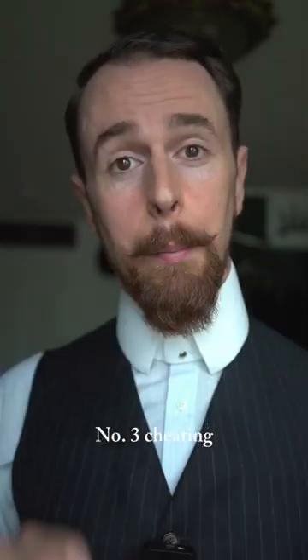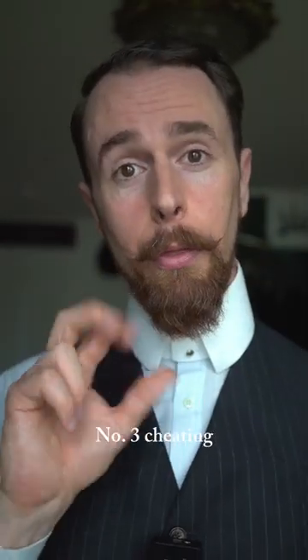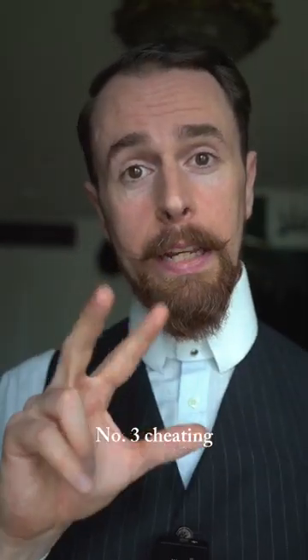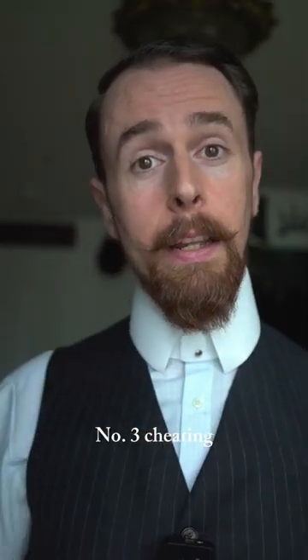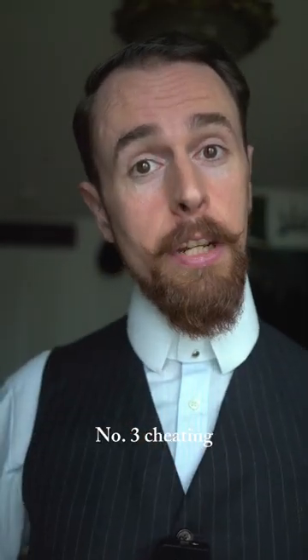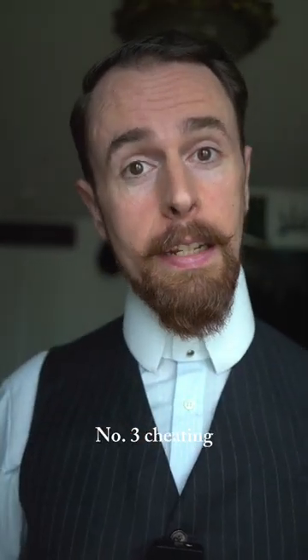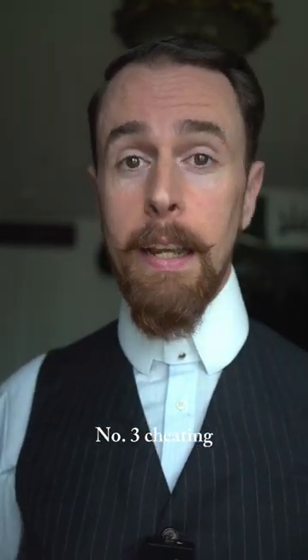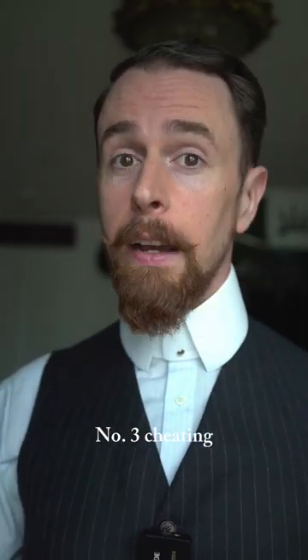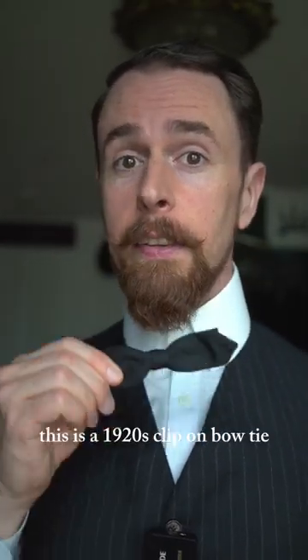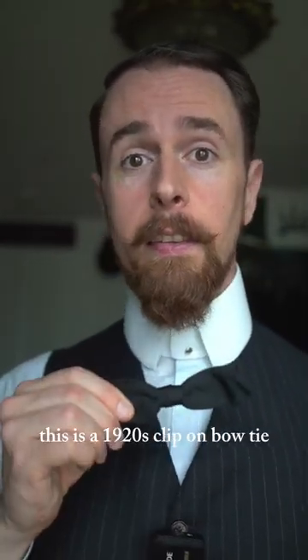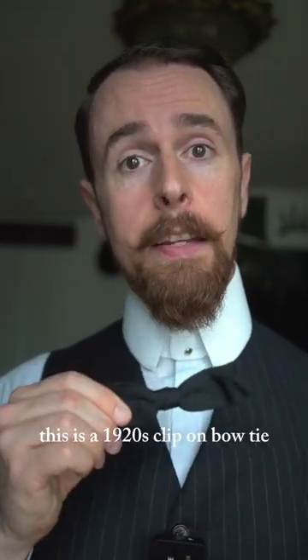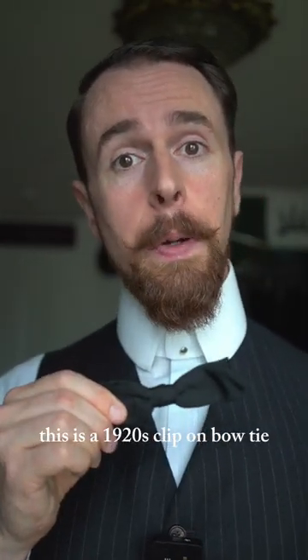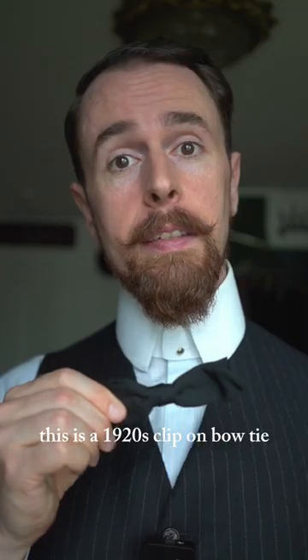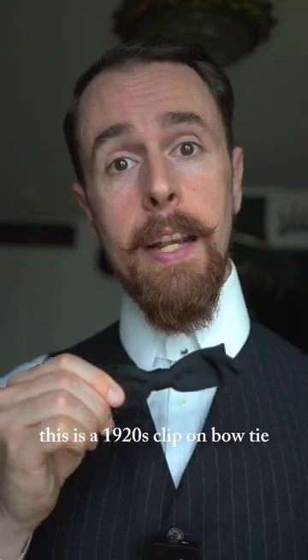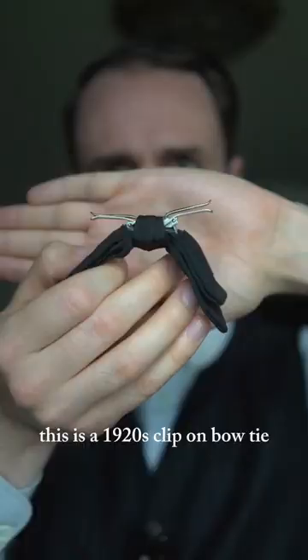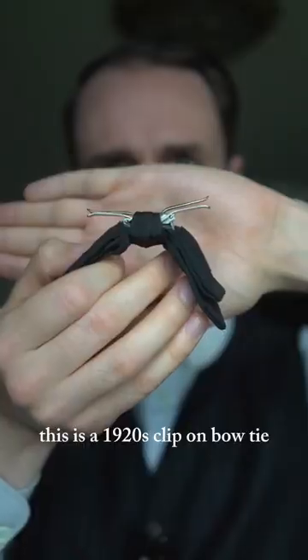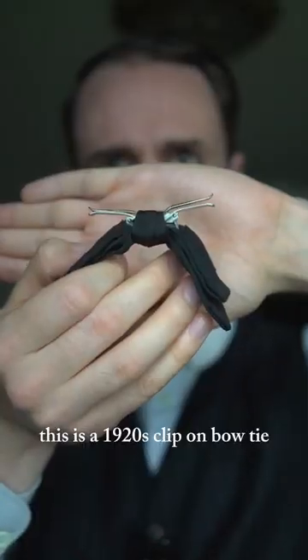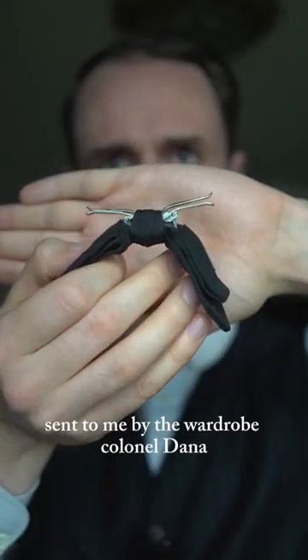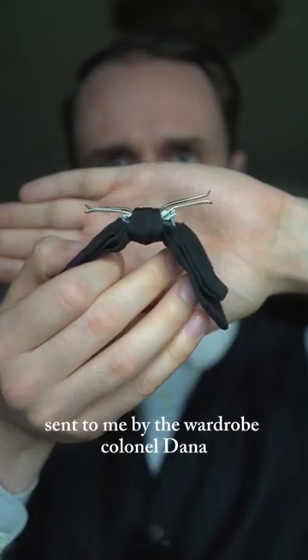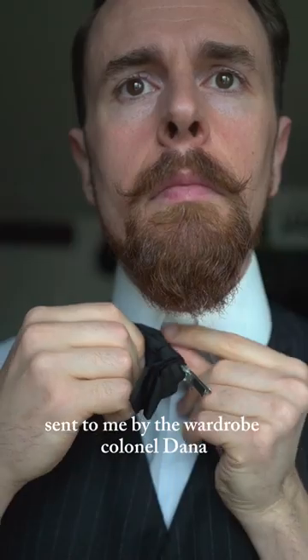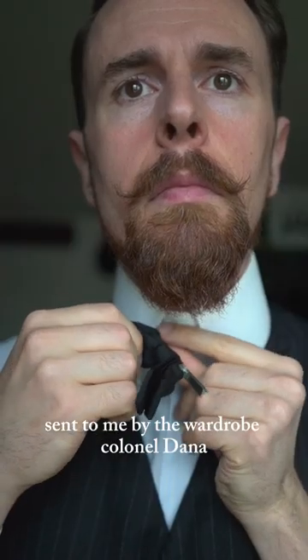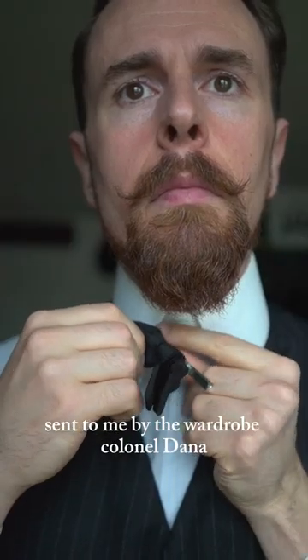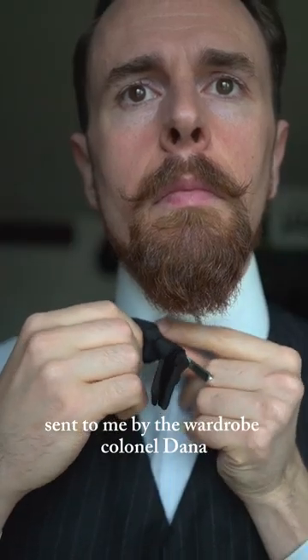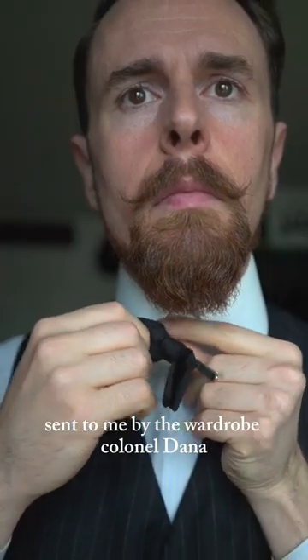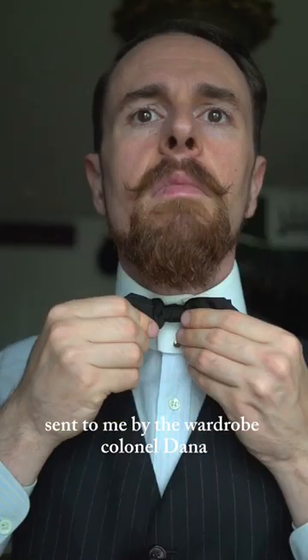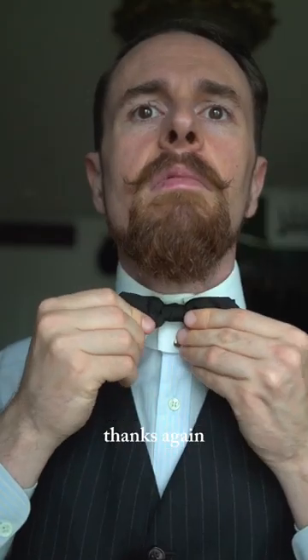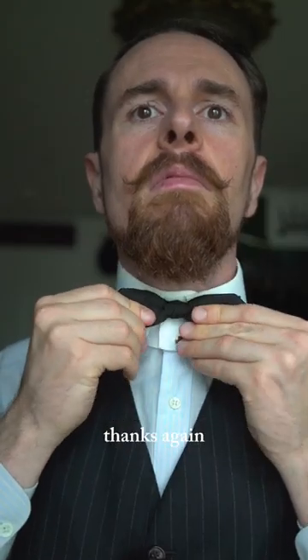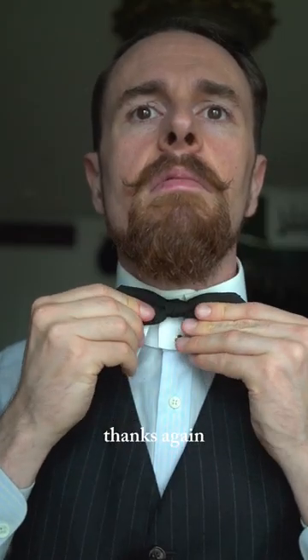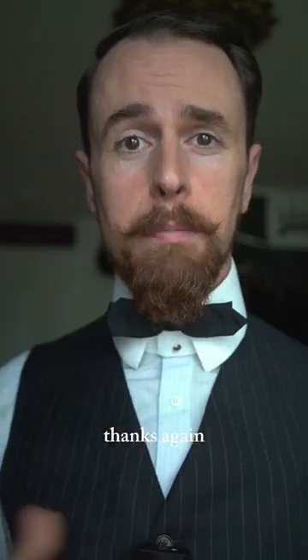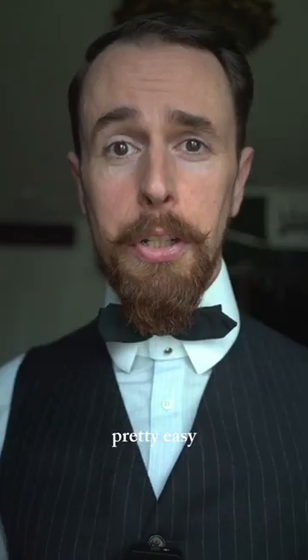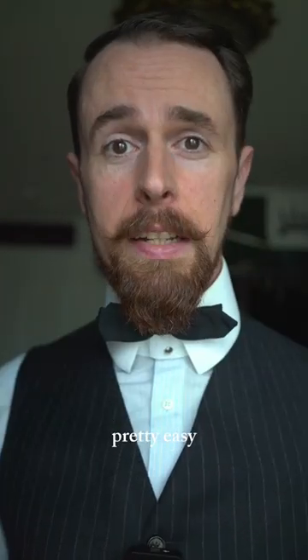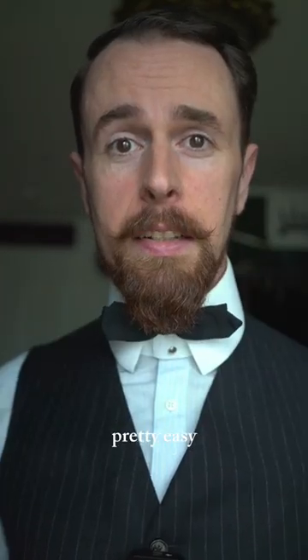Number three: cheating. This is a 1920s clip-on bowtie sent to me by the wardrobe general Dana. Thanks again. Pretty easy.